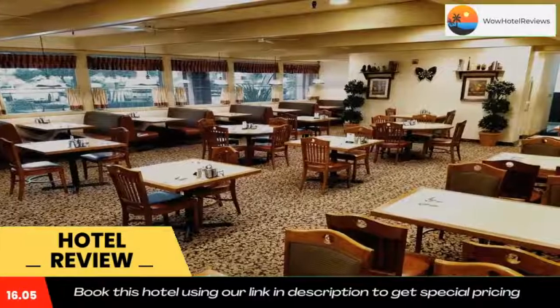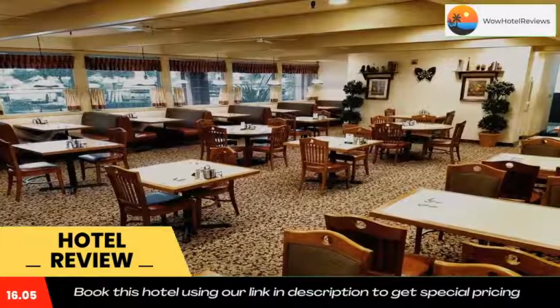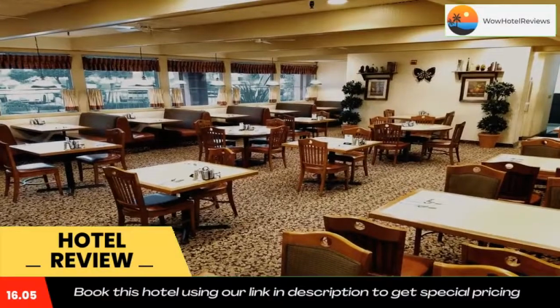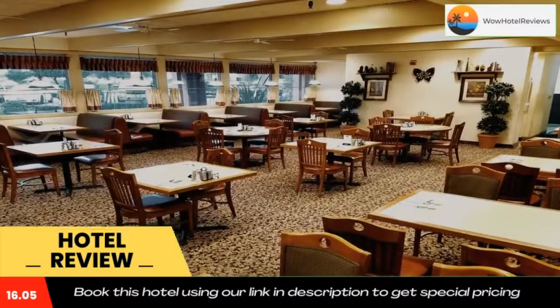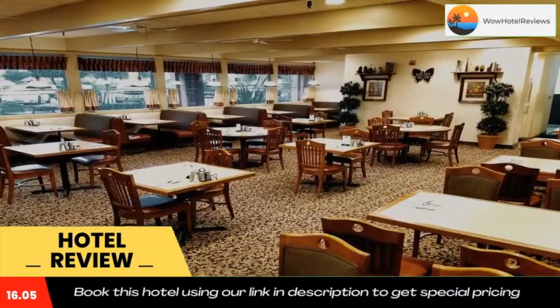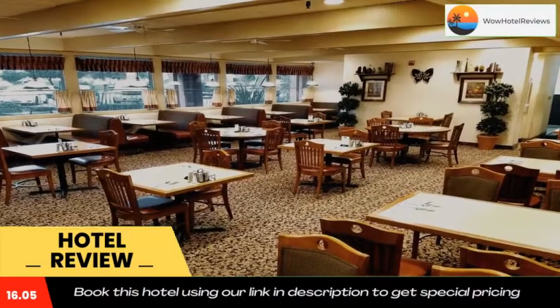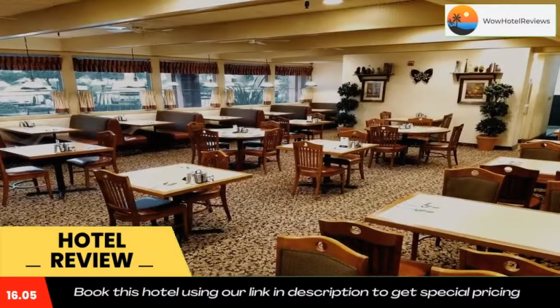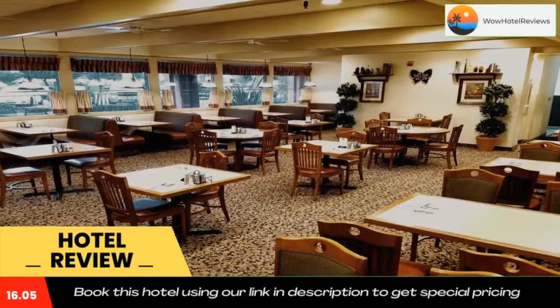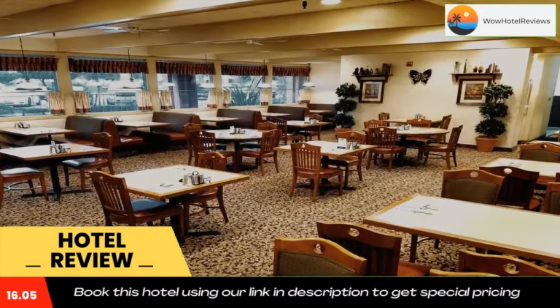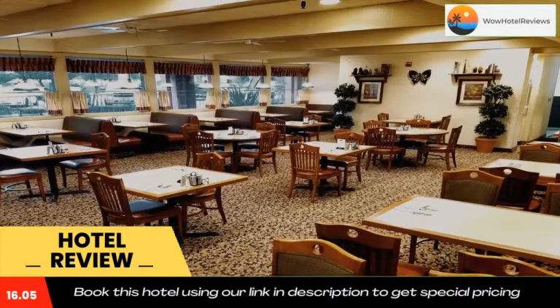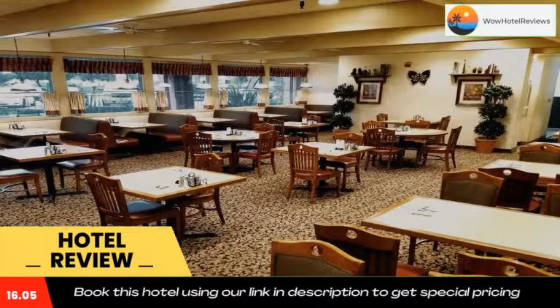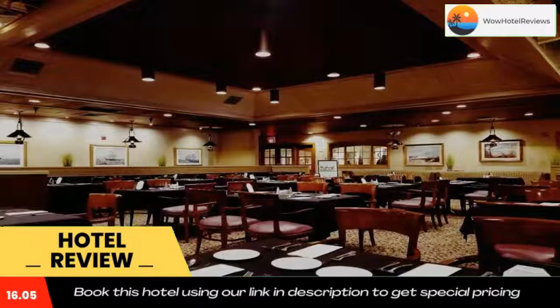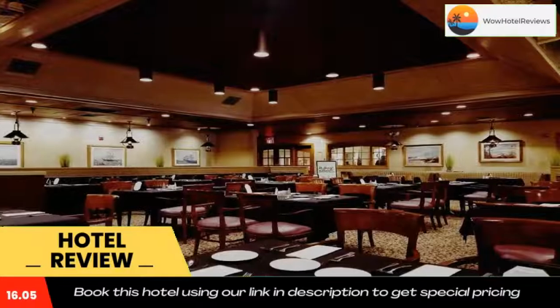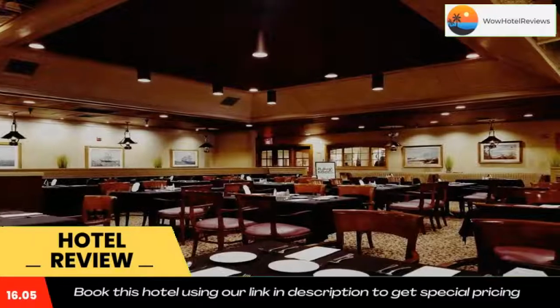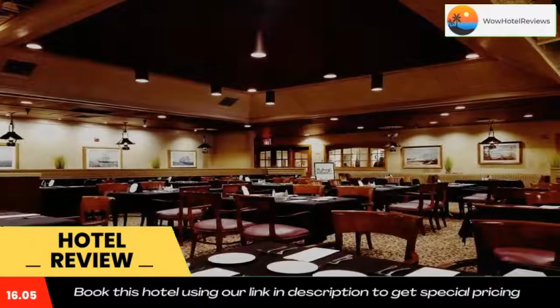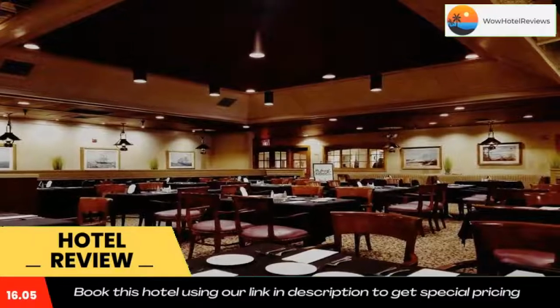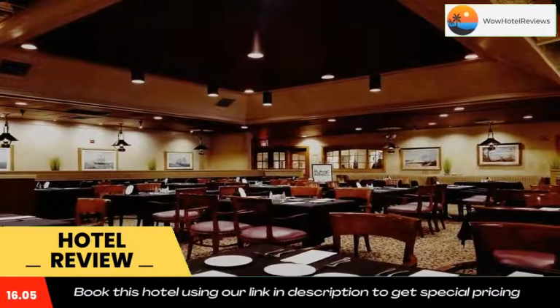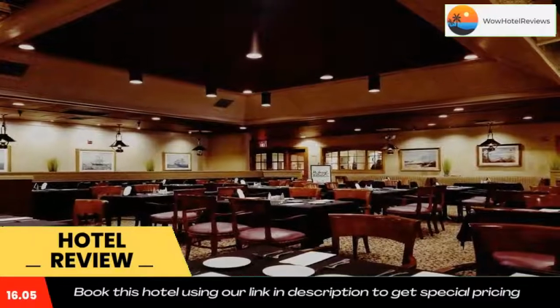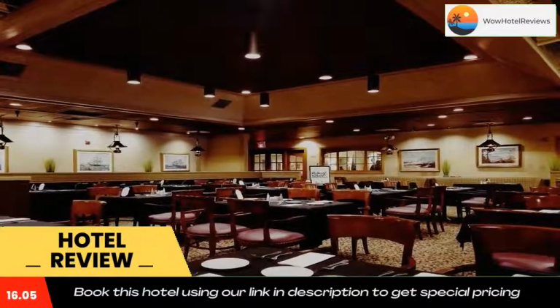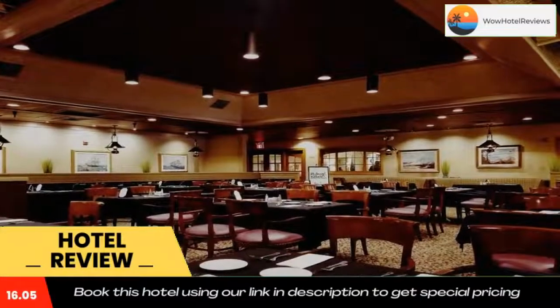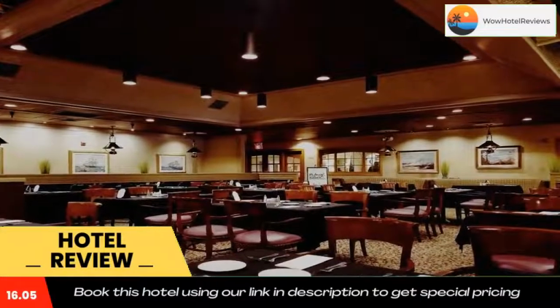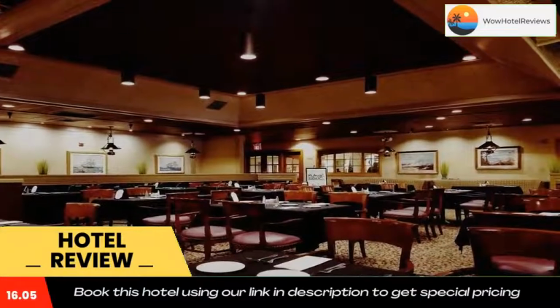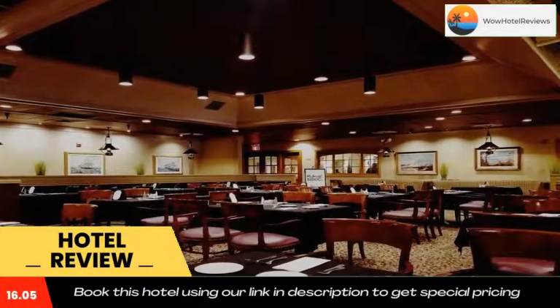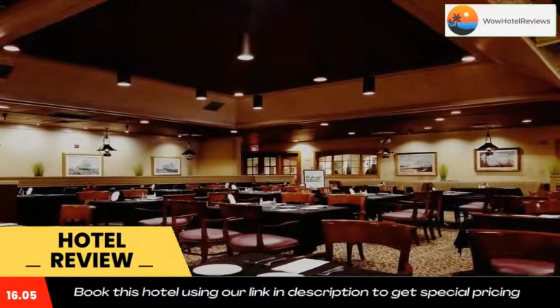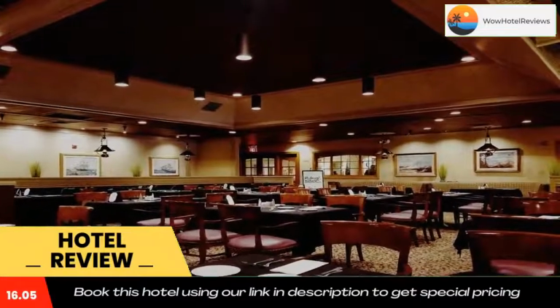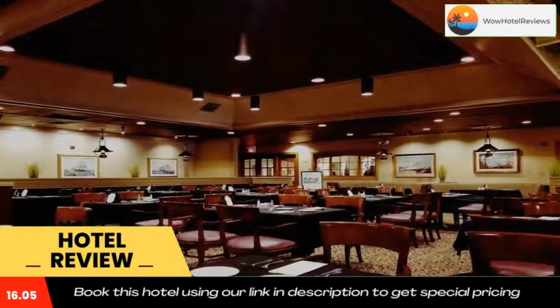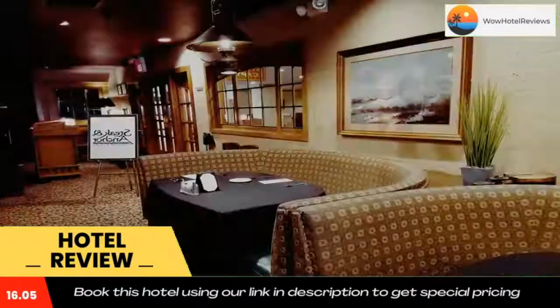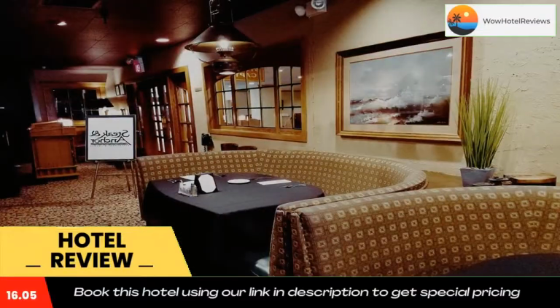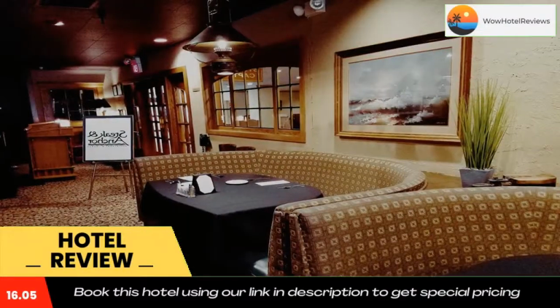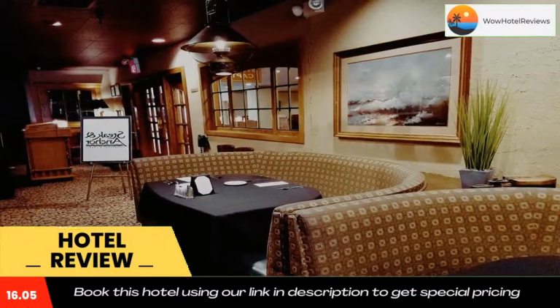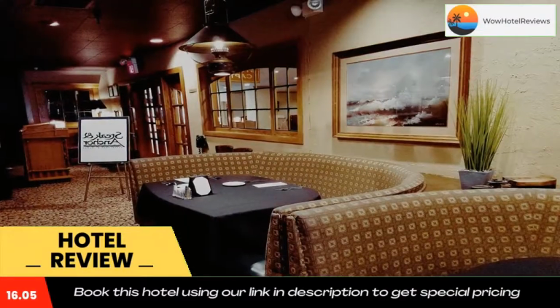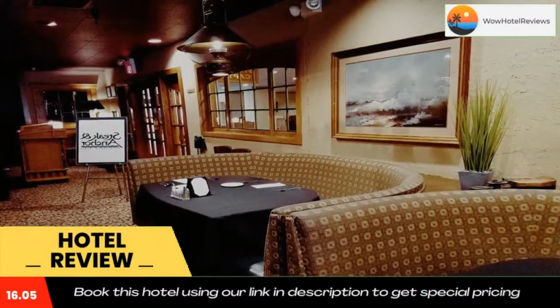Use our link in the description to get a special discount on this hotel. Don't forget to like and subscribe to our channel.